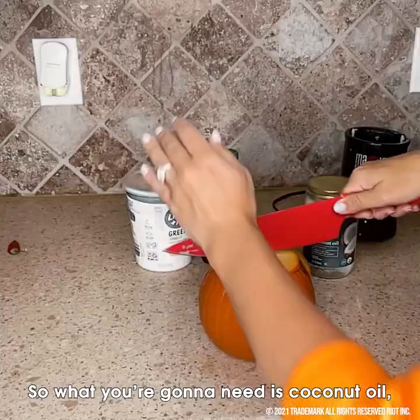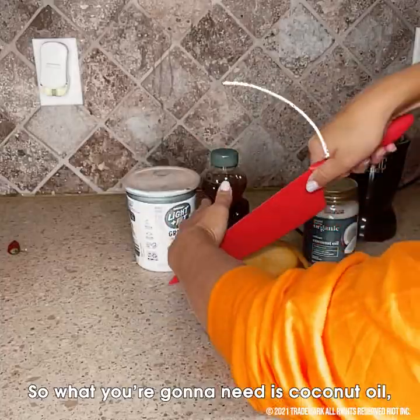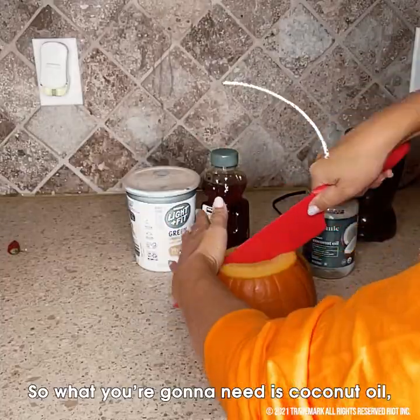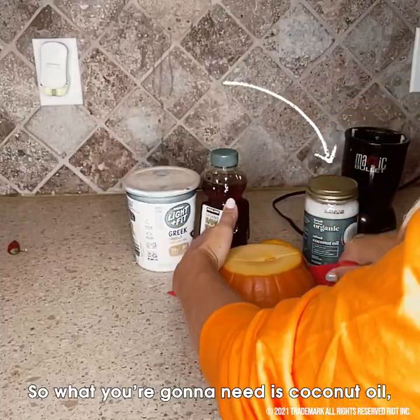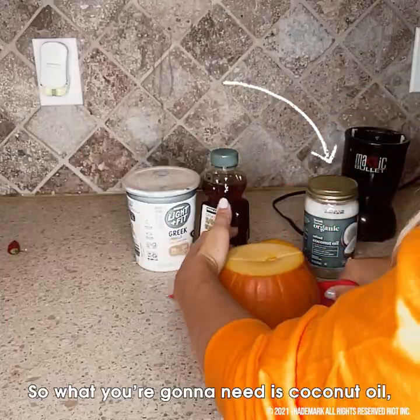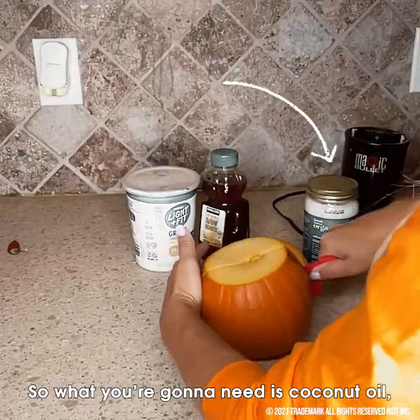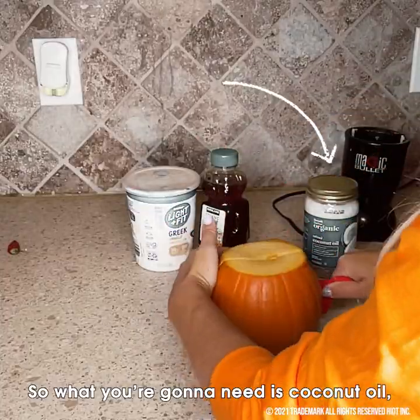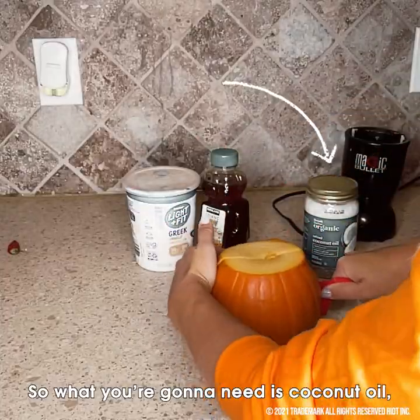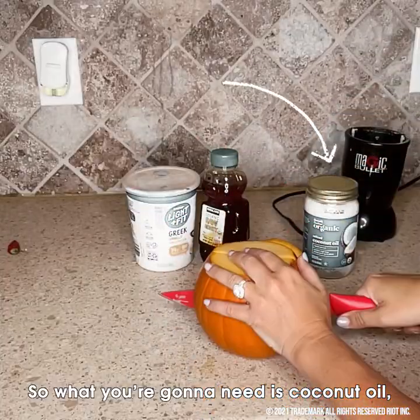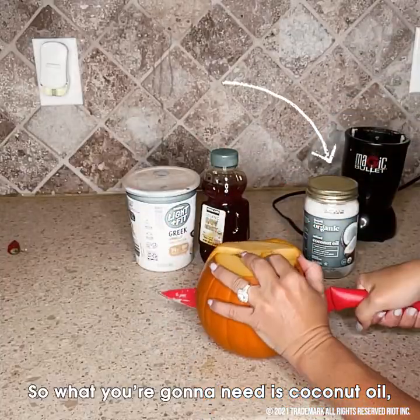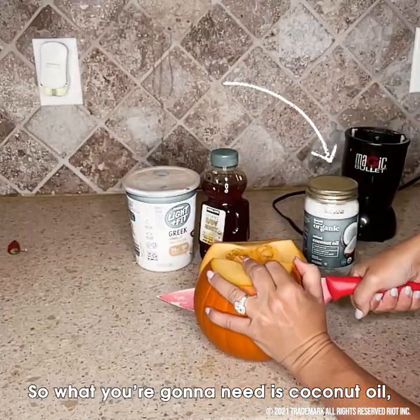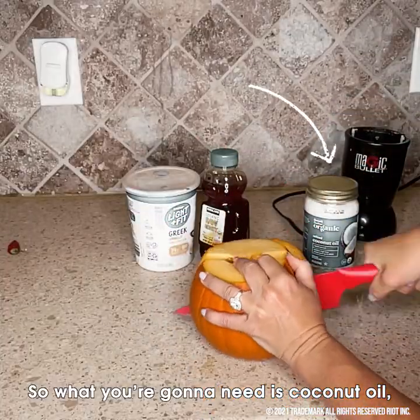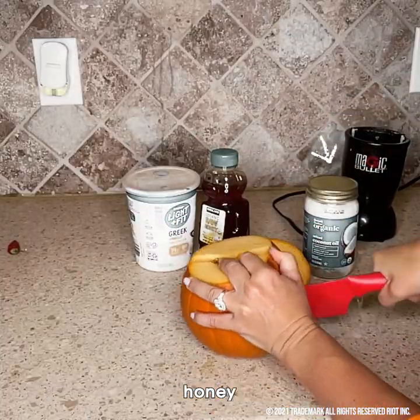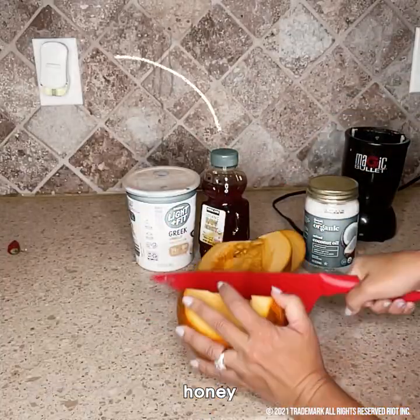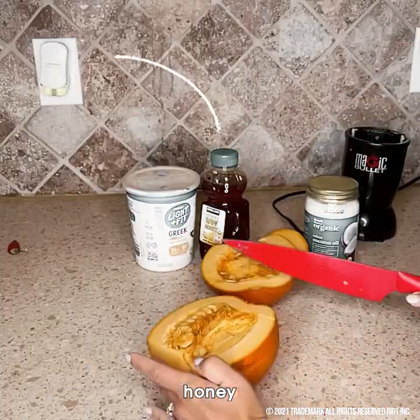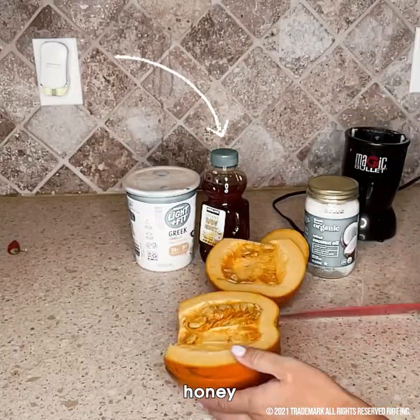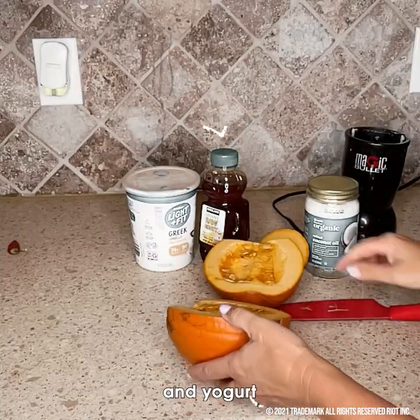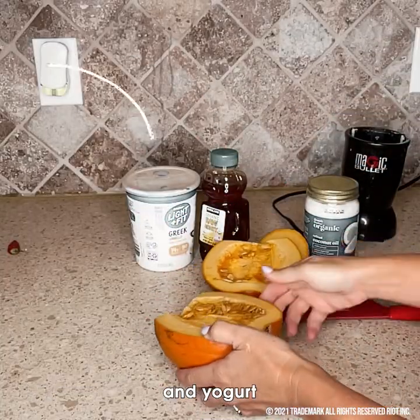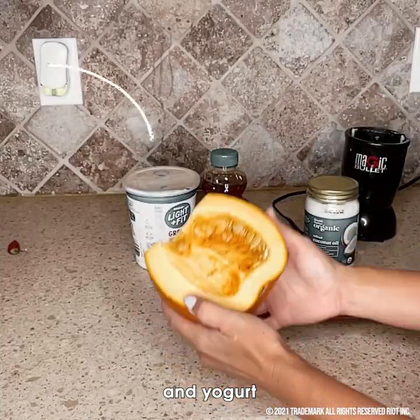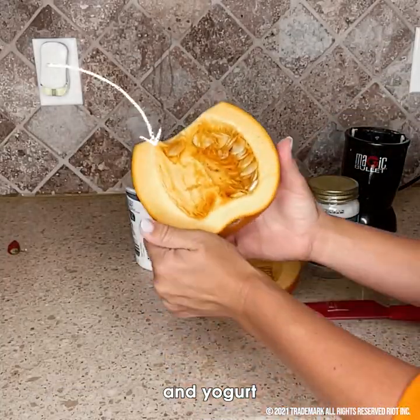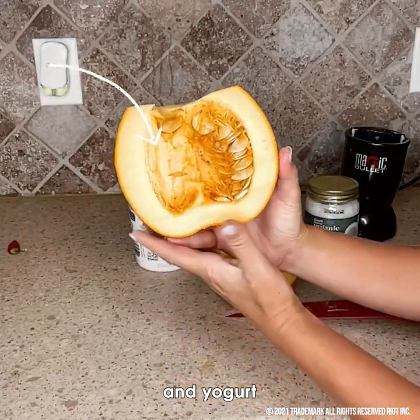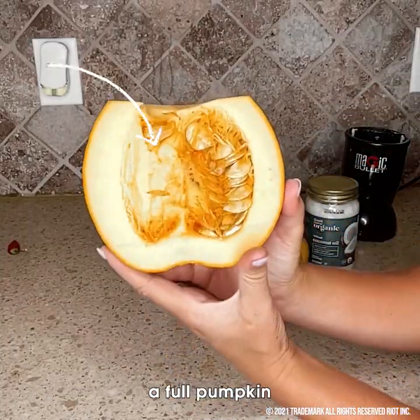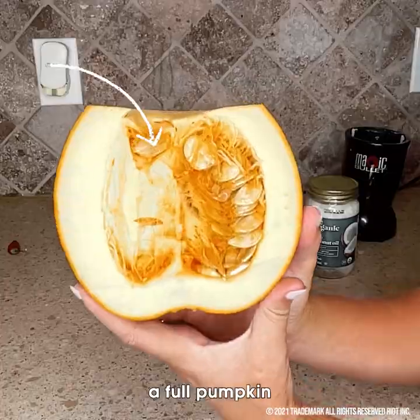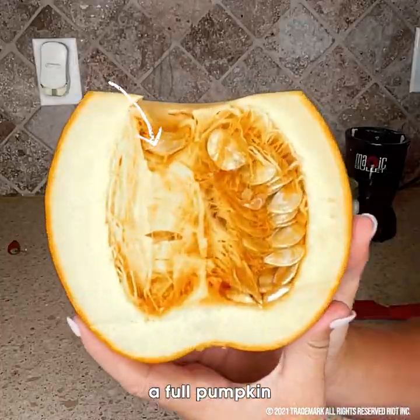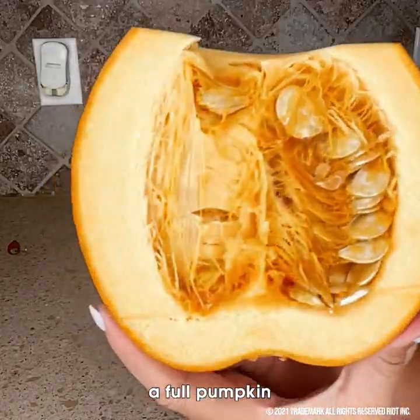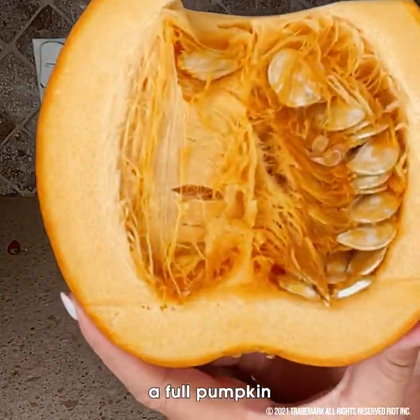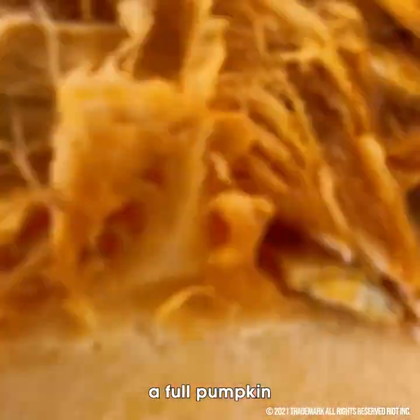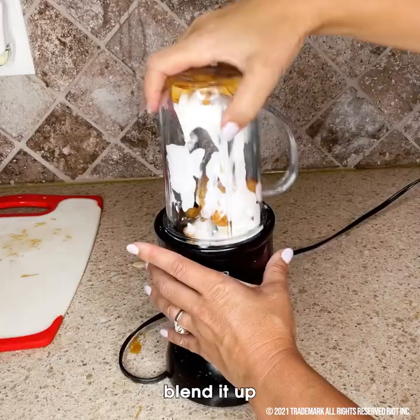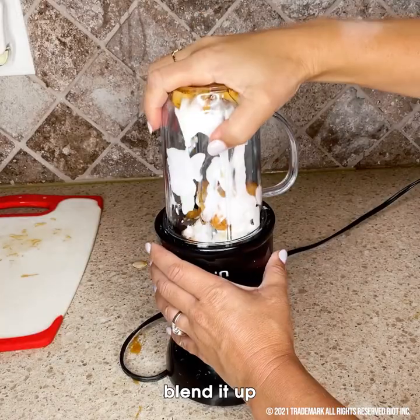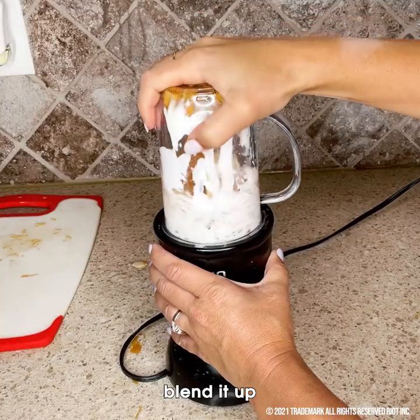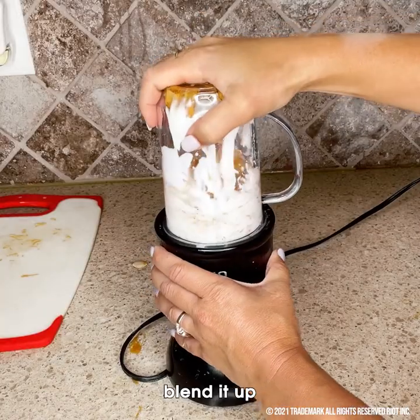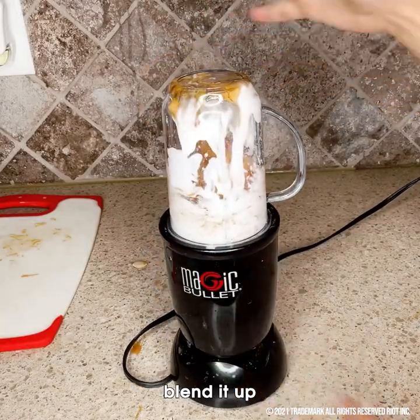So what you're gonna need is coconut oil, honey and yogurt, a full pumpkin — blend it up.